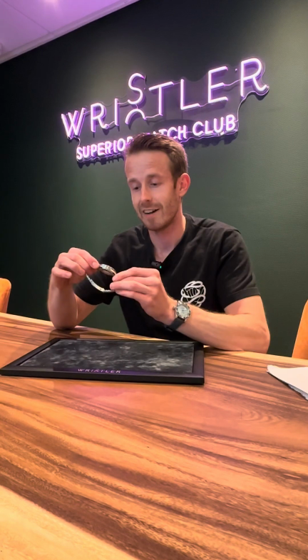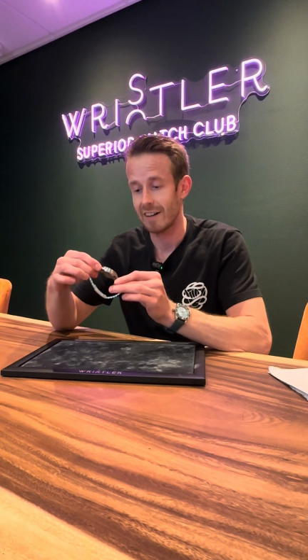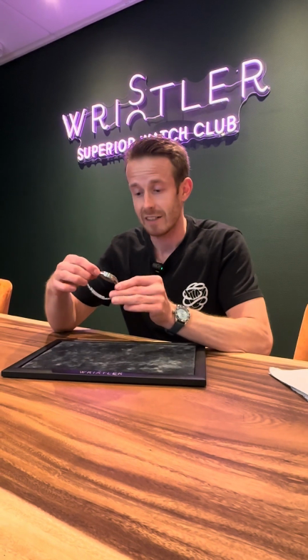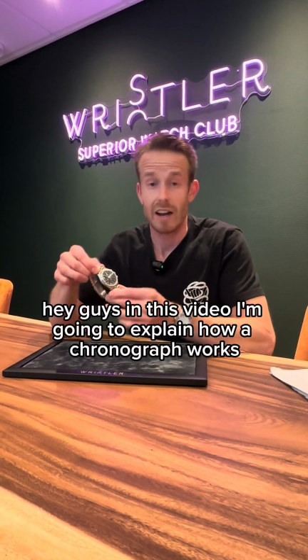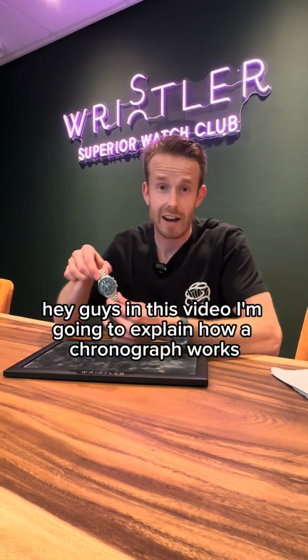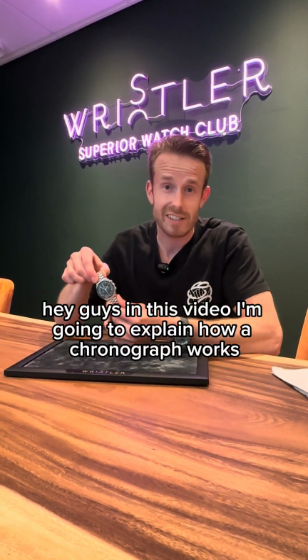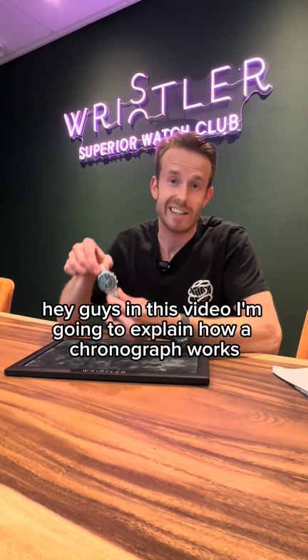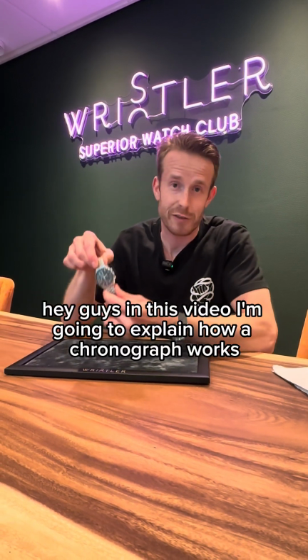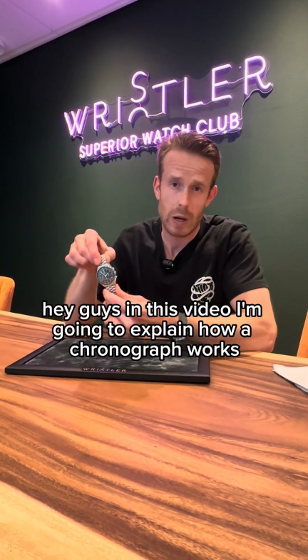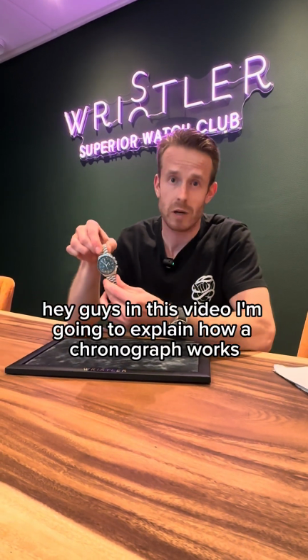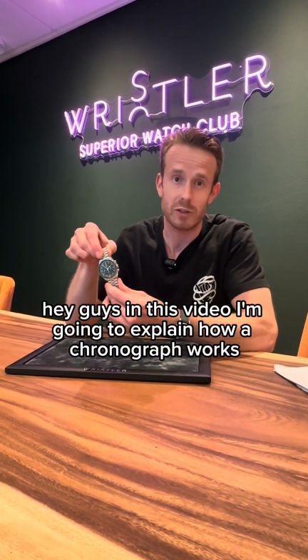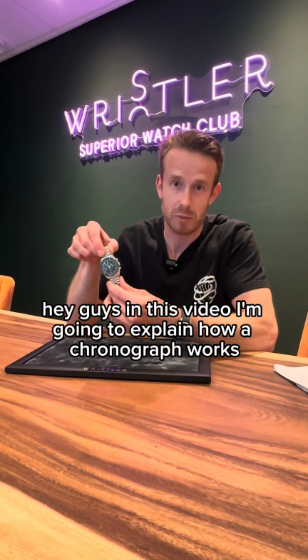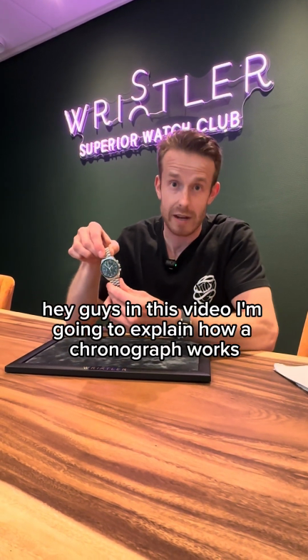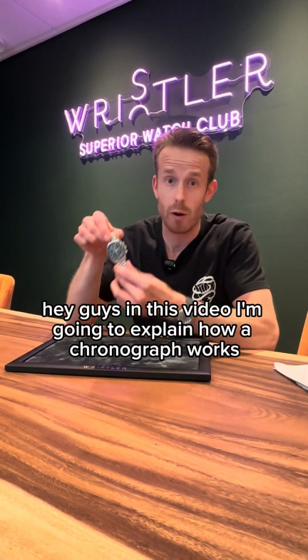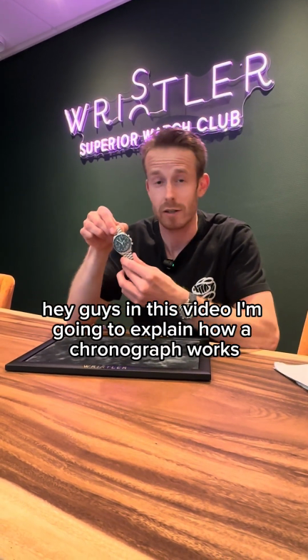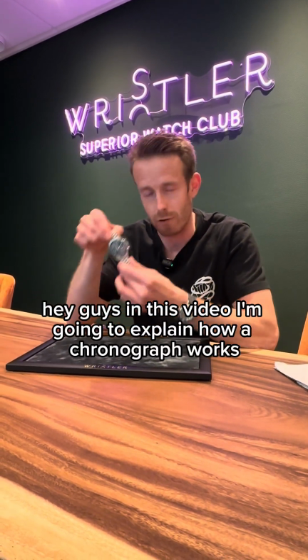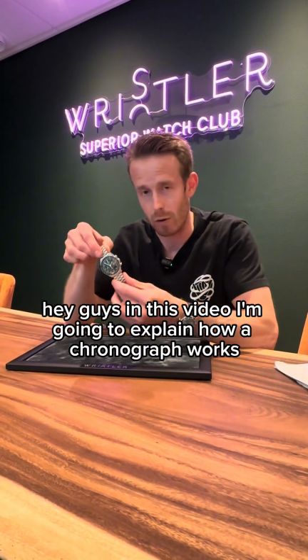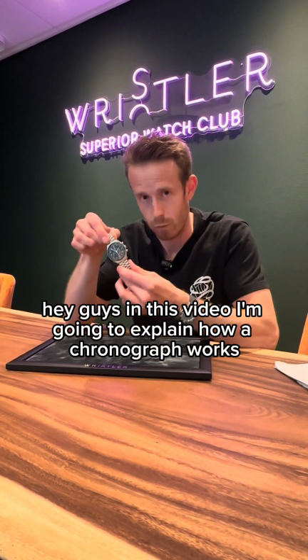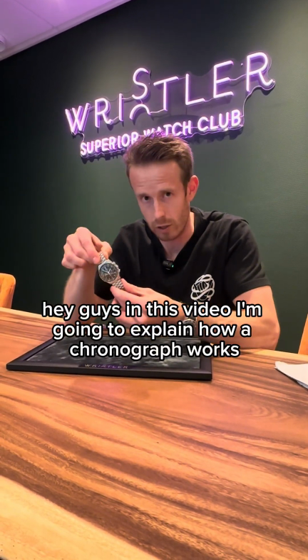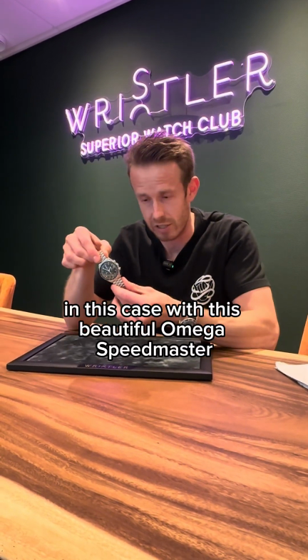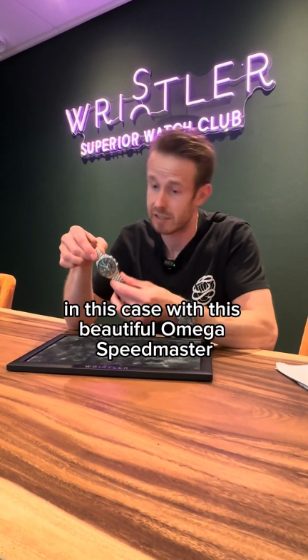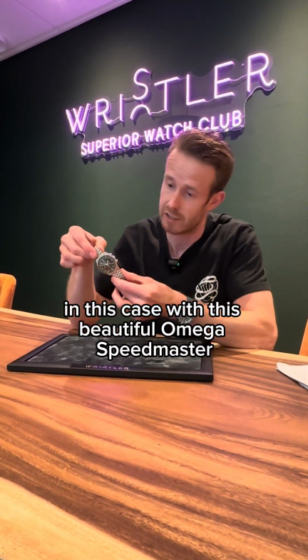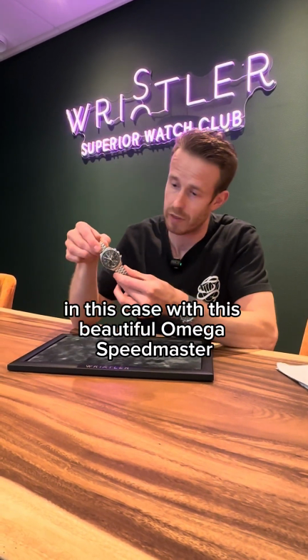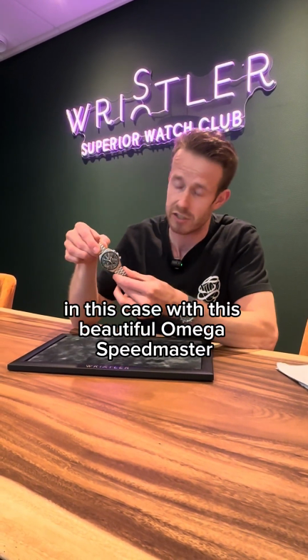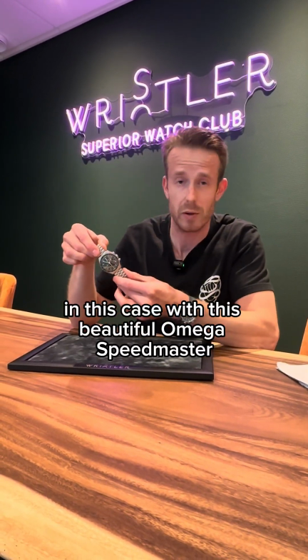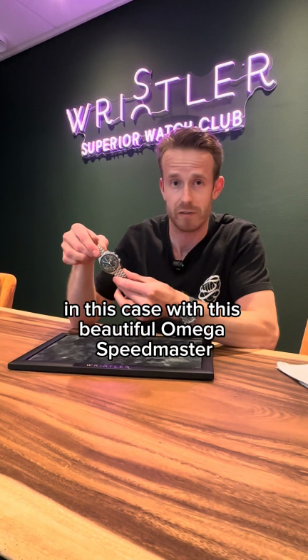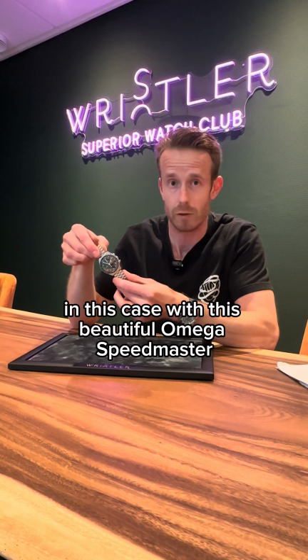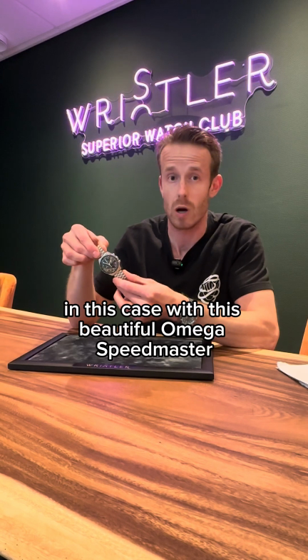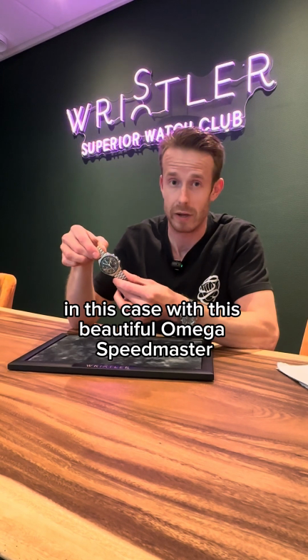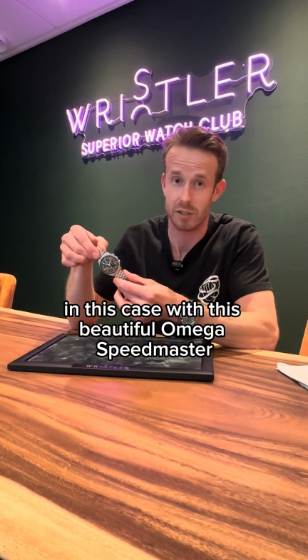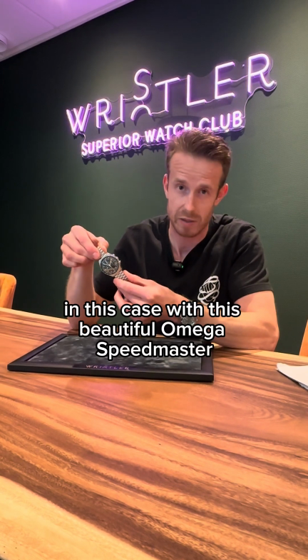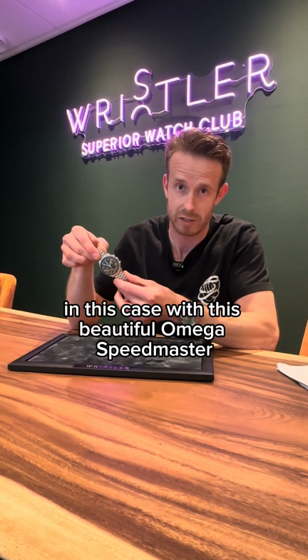Hey guys, in this video I'm going to explain how a chronograph works, in this case with this beautiful Omega Speedmaster.